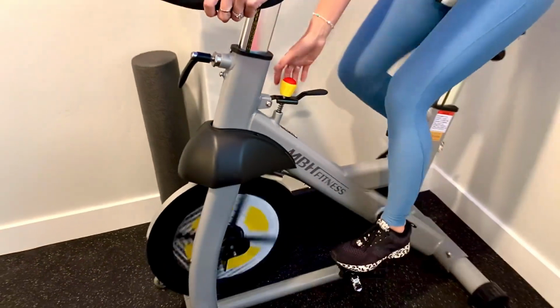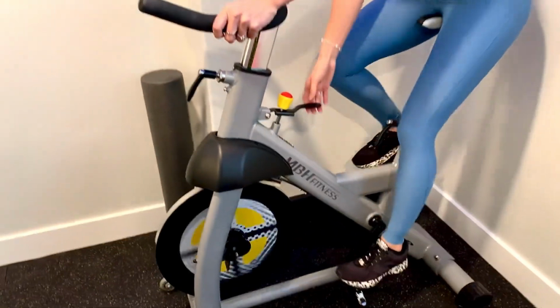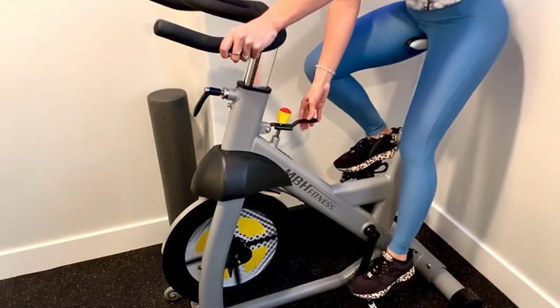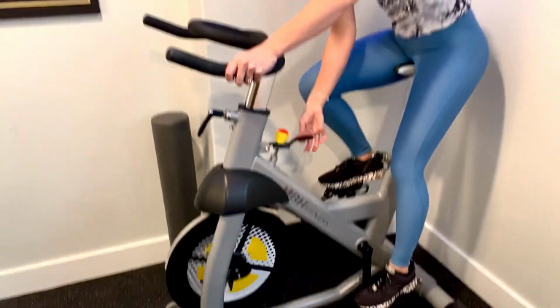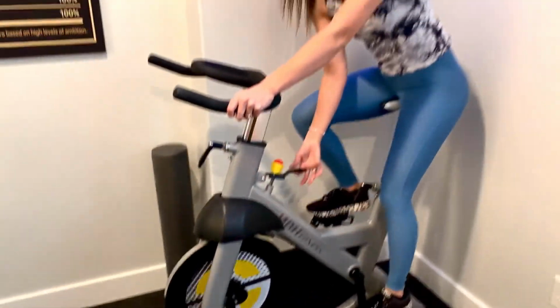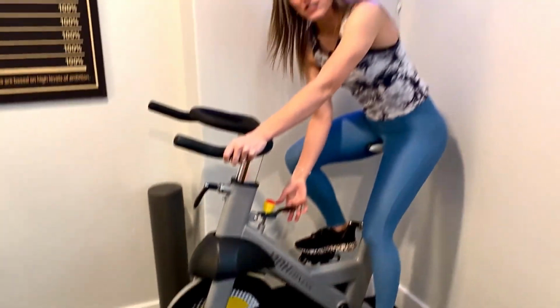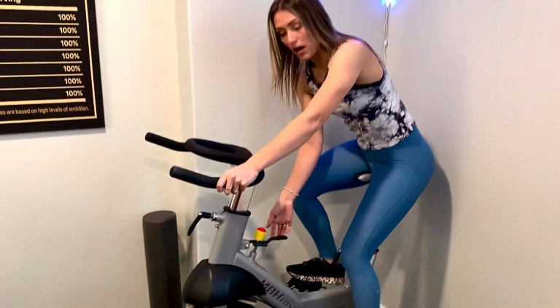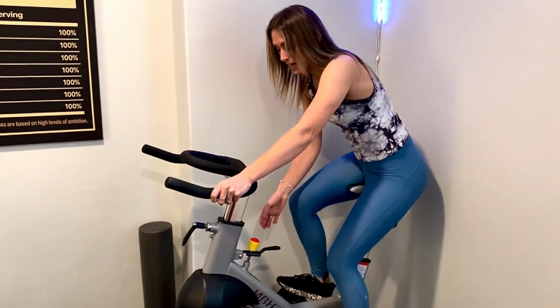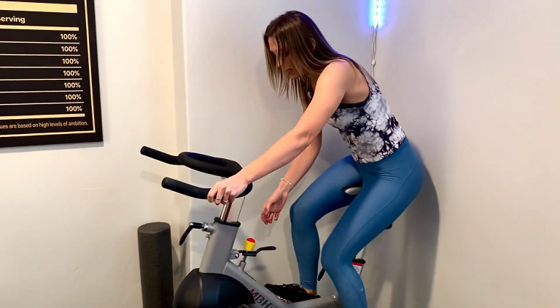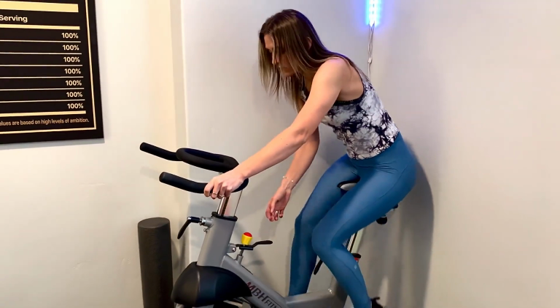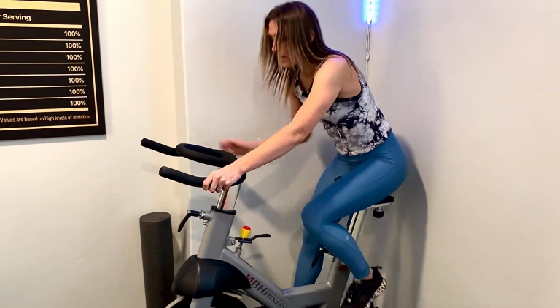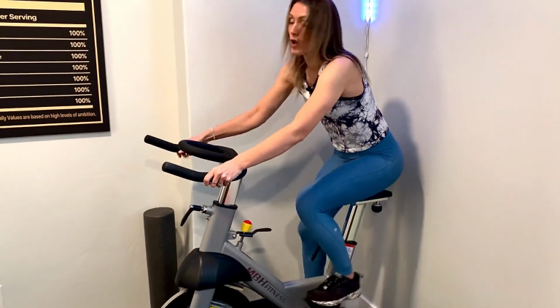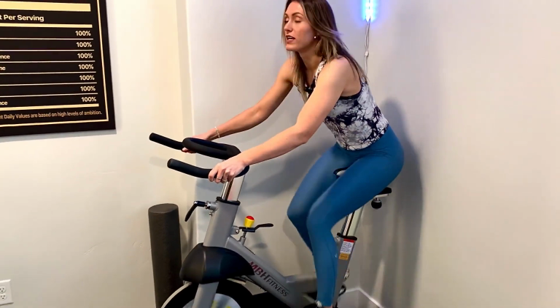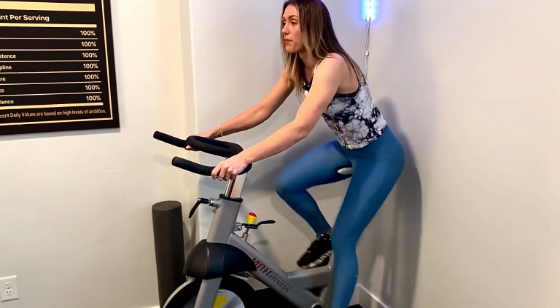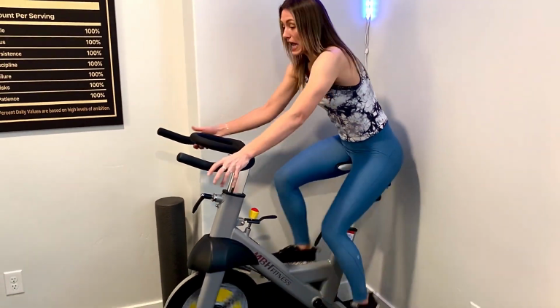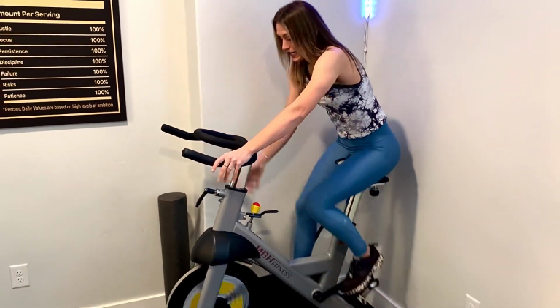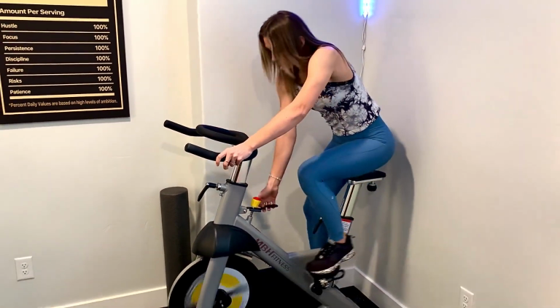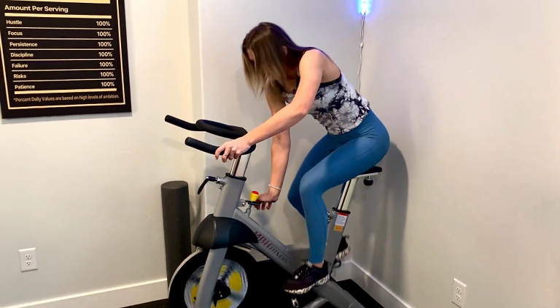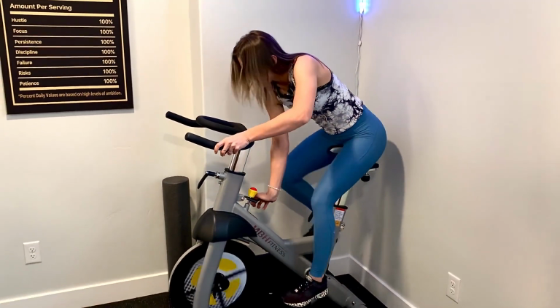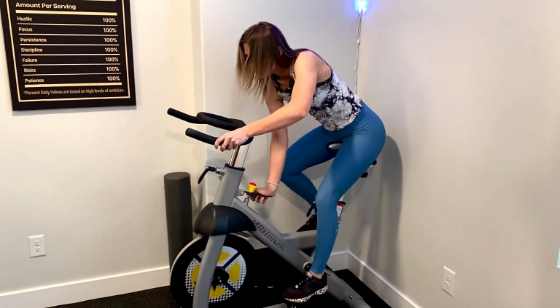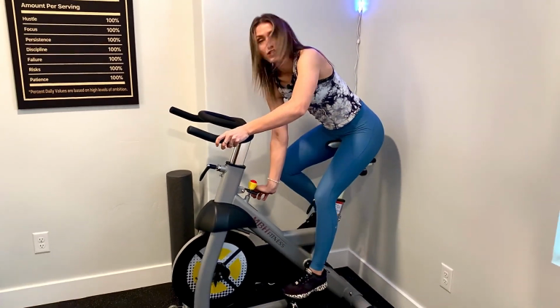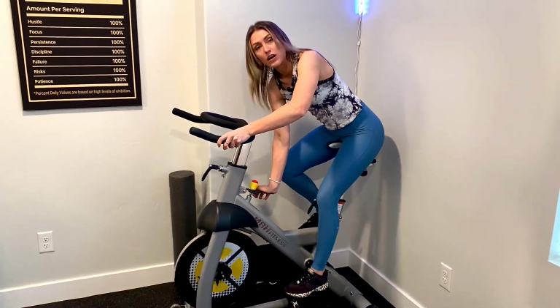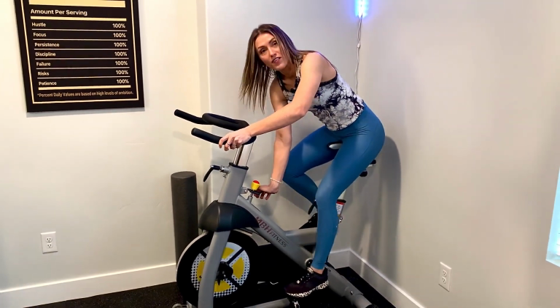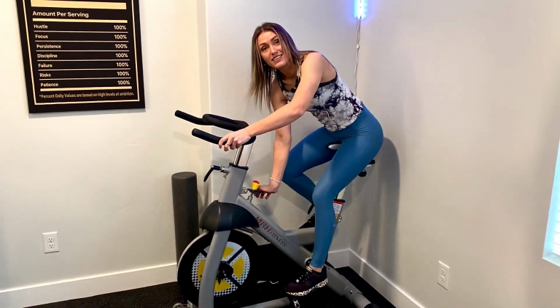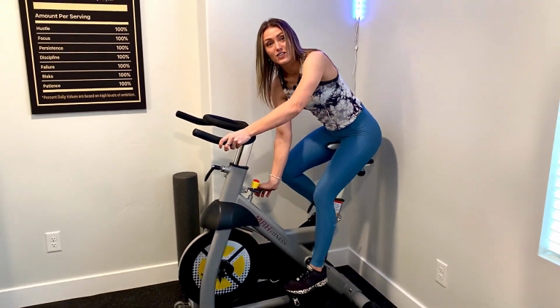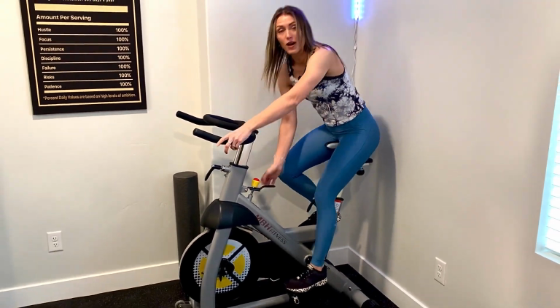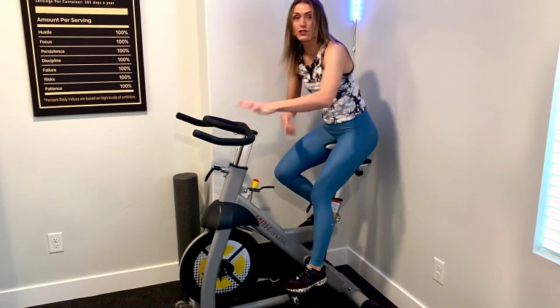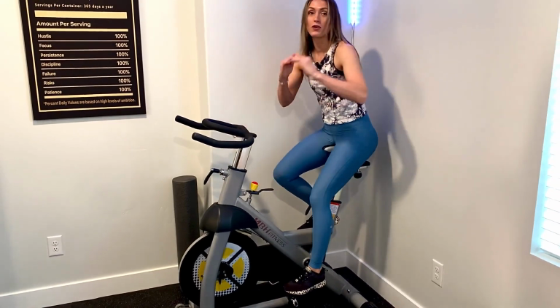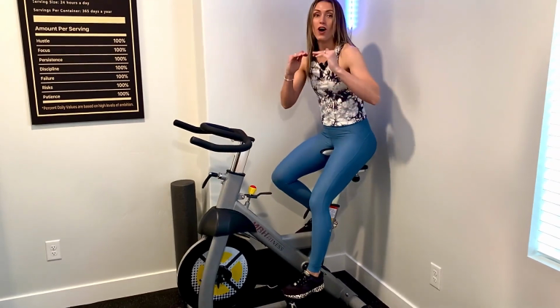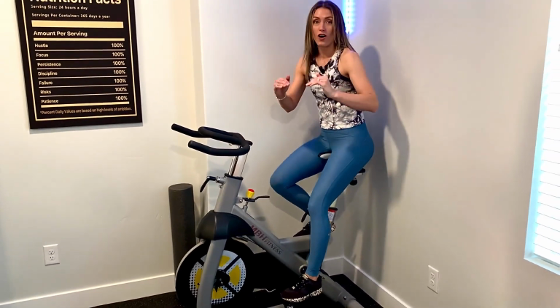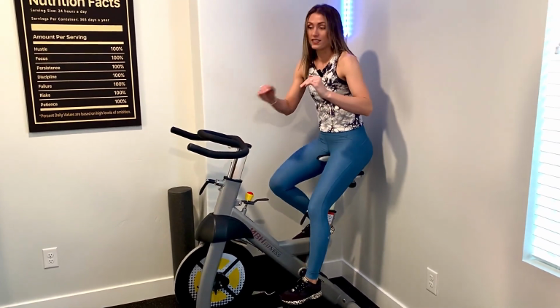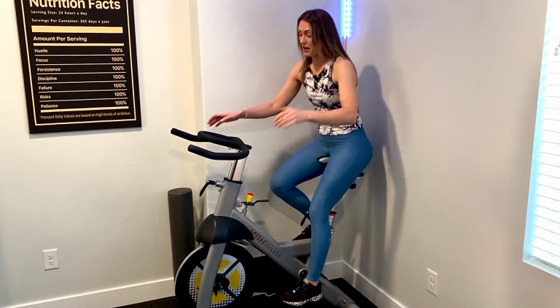You have an emergency stop right here. If I'm going and I need to stop, you push down on this and it stops you on a dime.